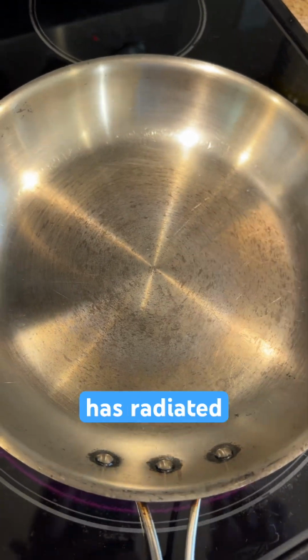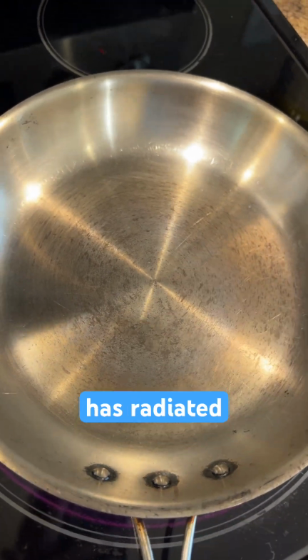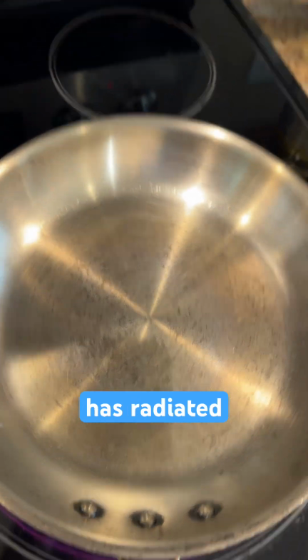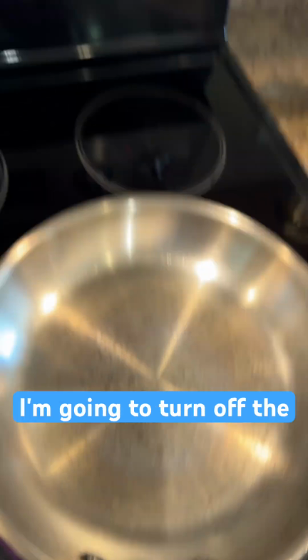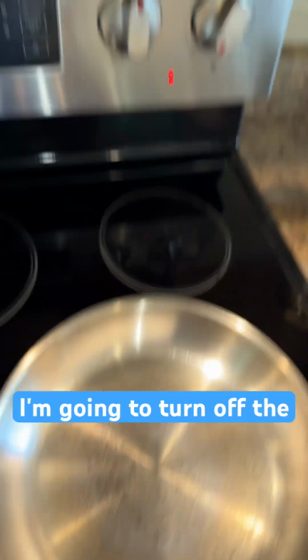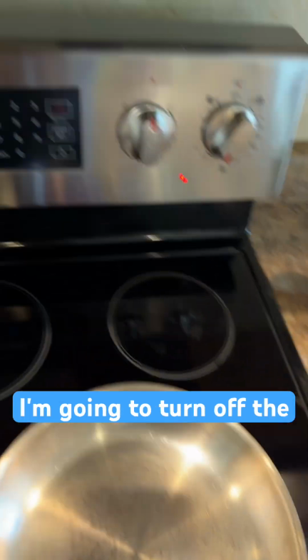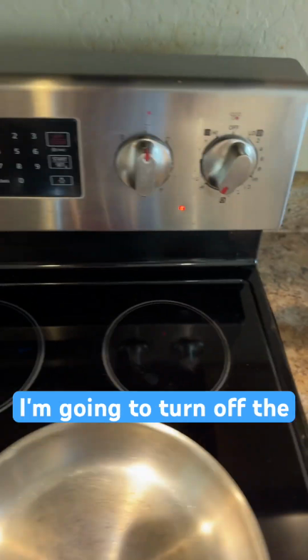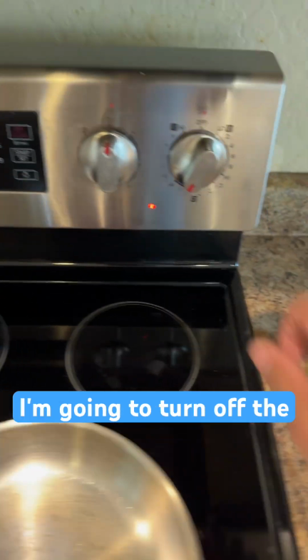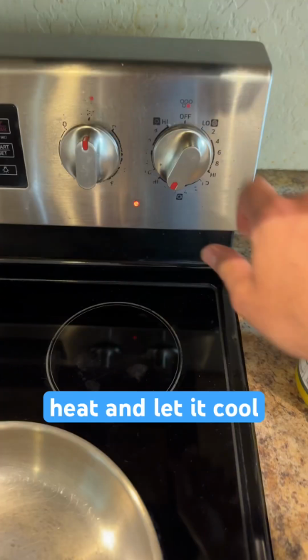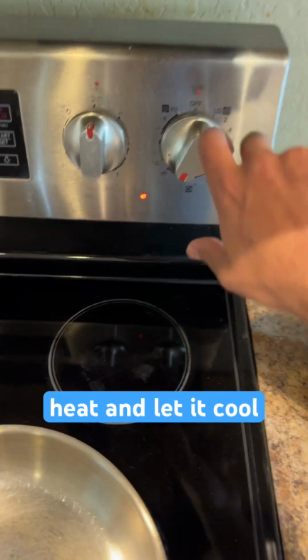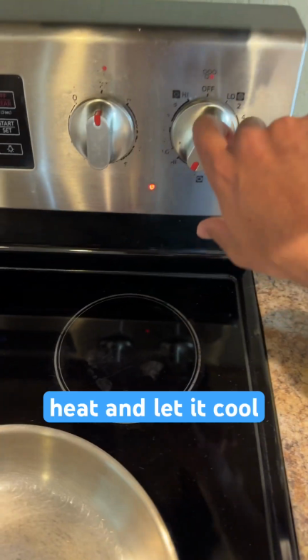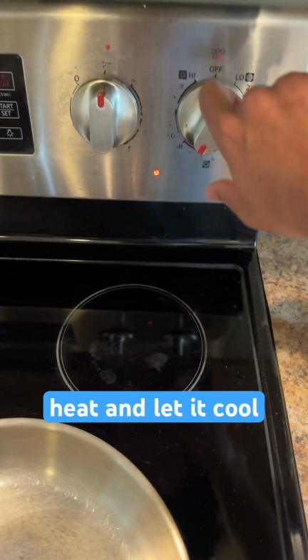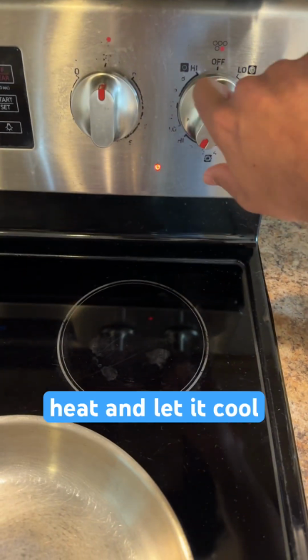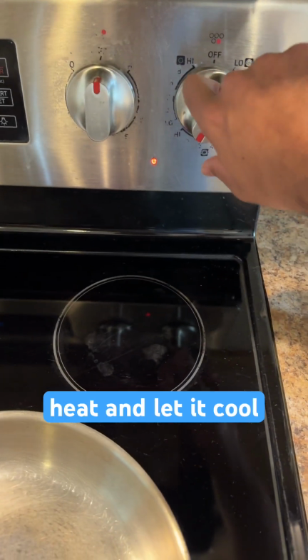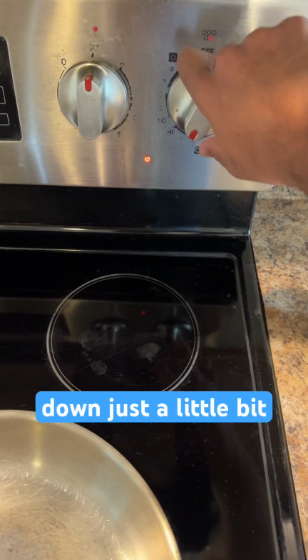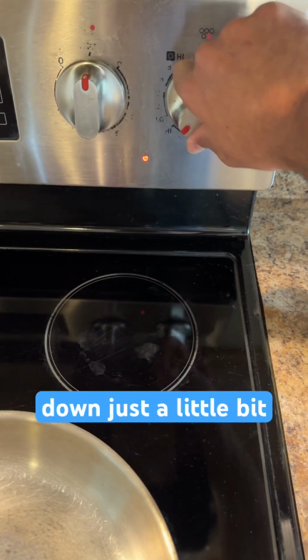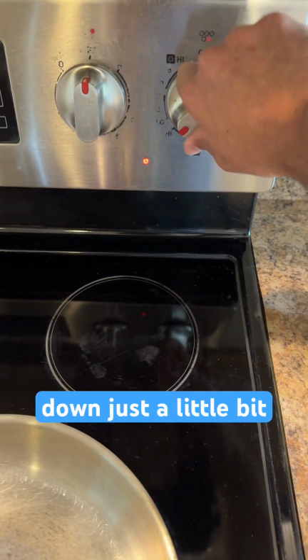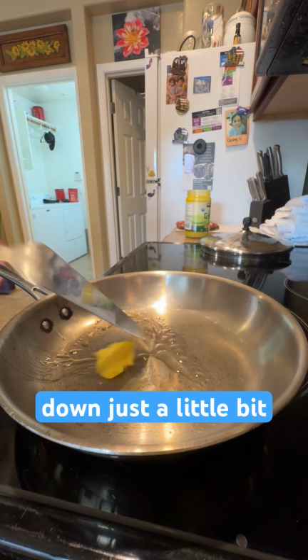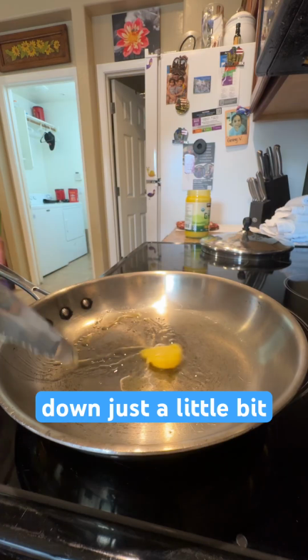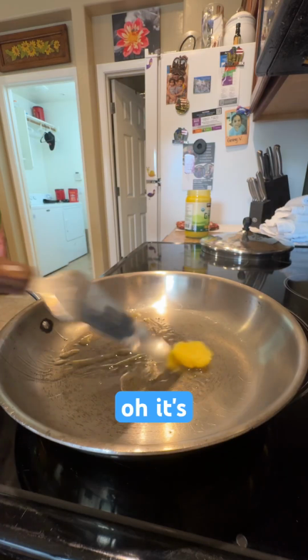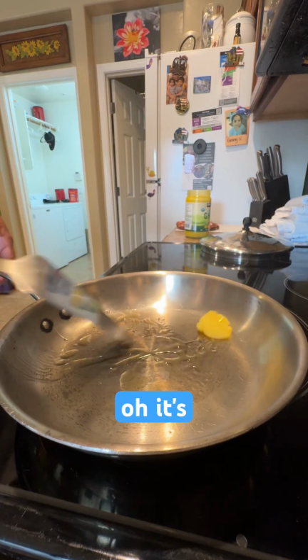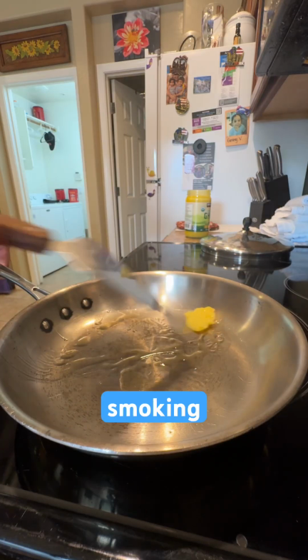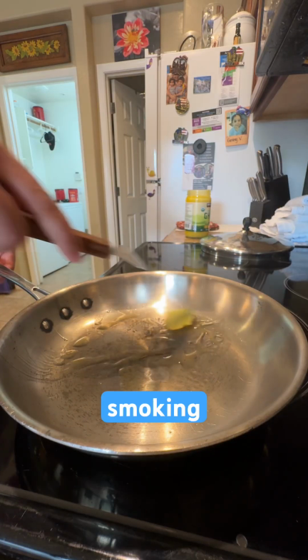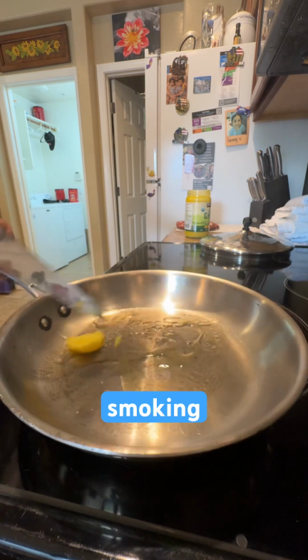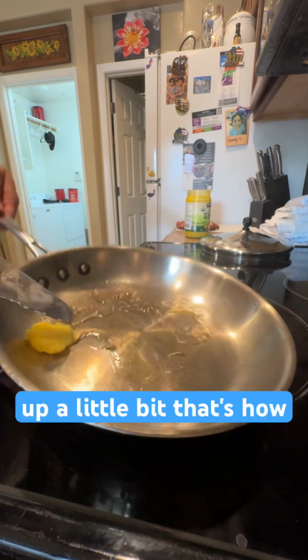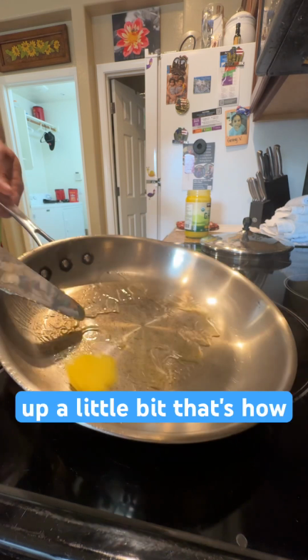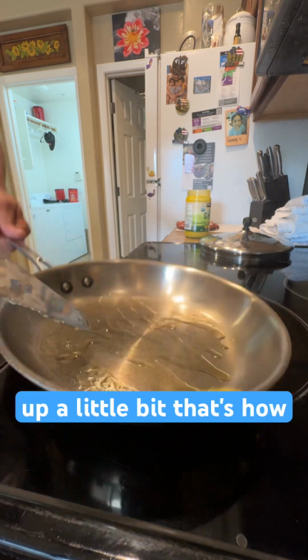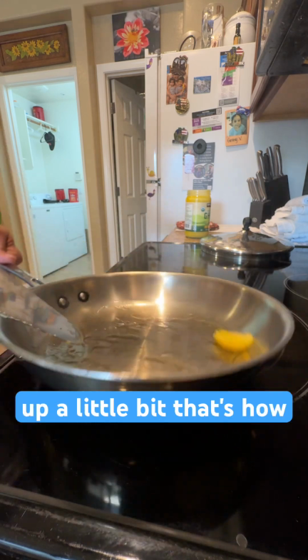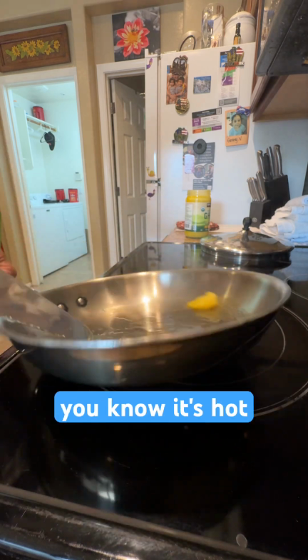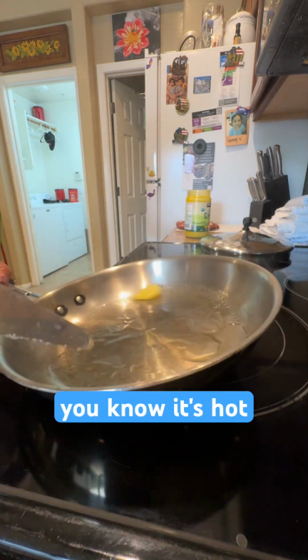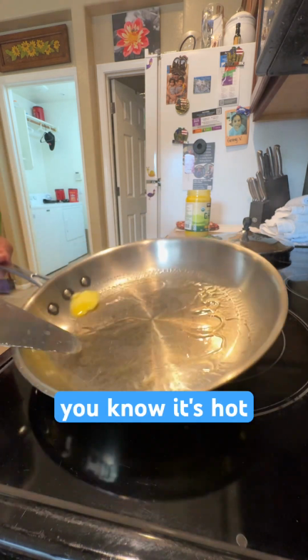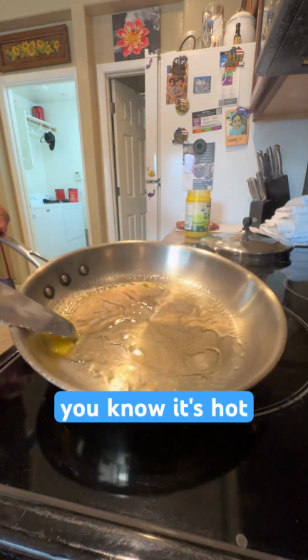Now that I see the blue sheen has radiated, I'm going to turn off the heat and let it cool down just a little bit. It's smoking up a little bit — that's how you know it's hot.